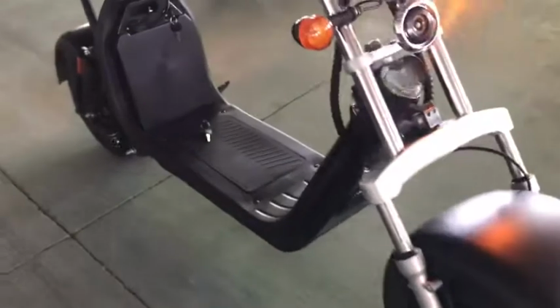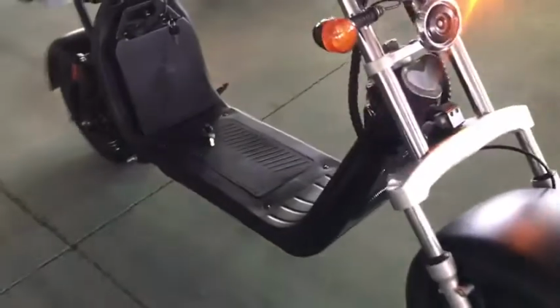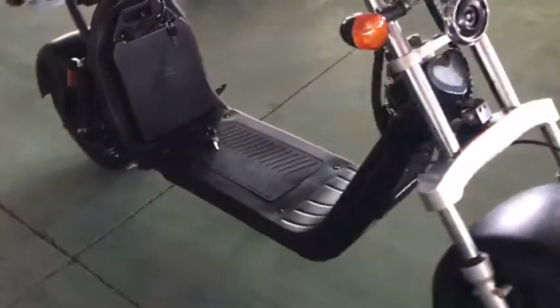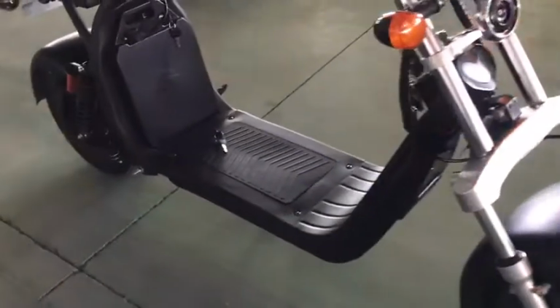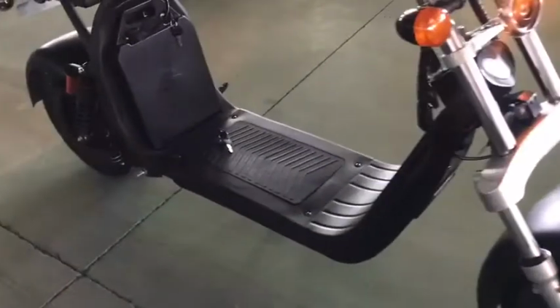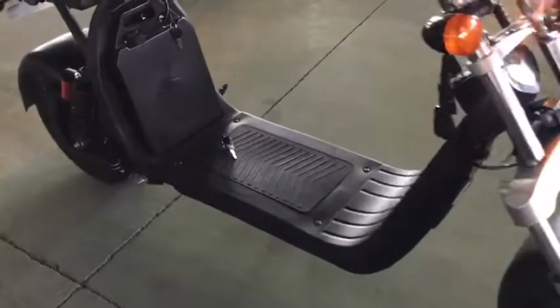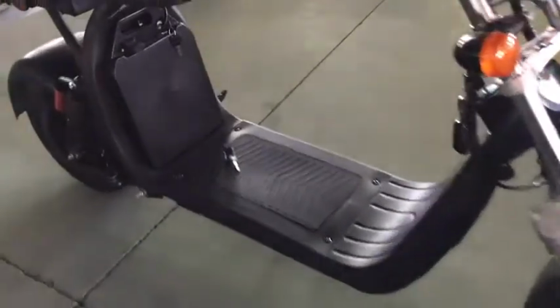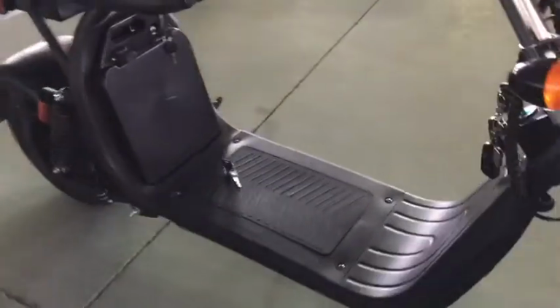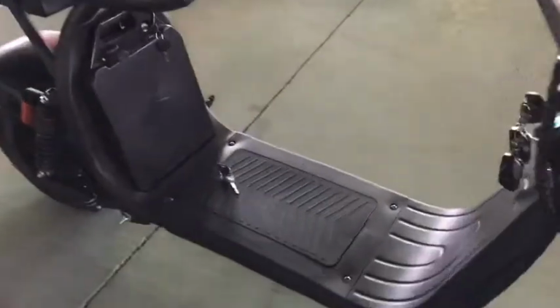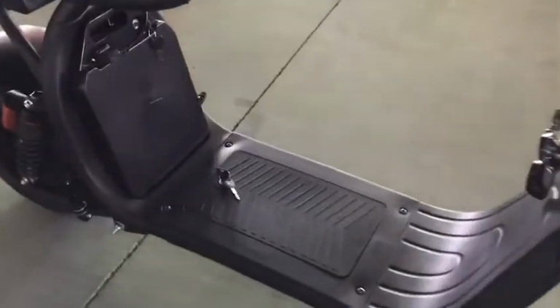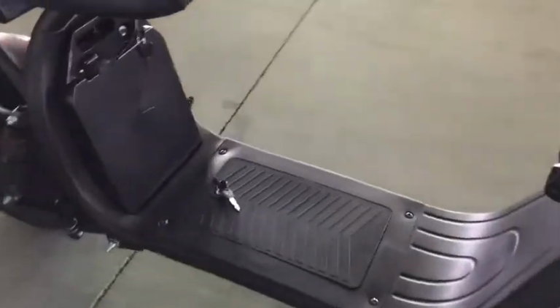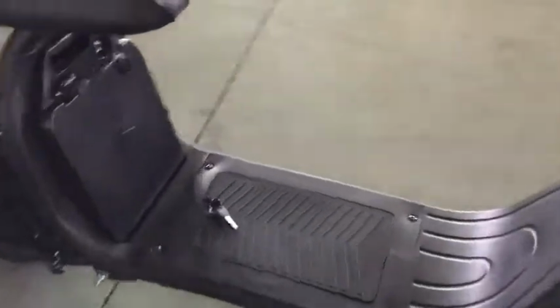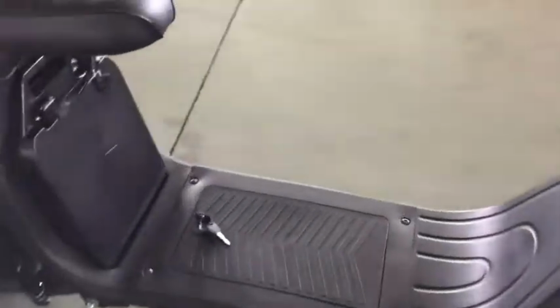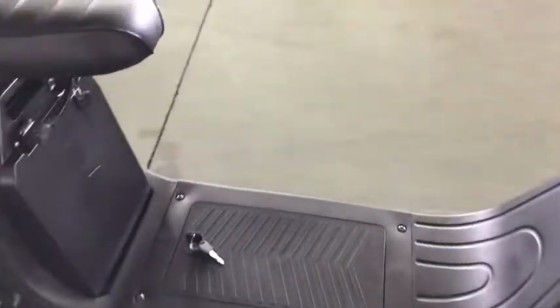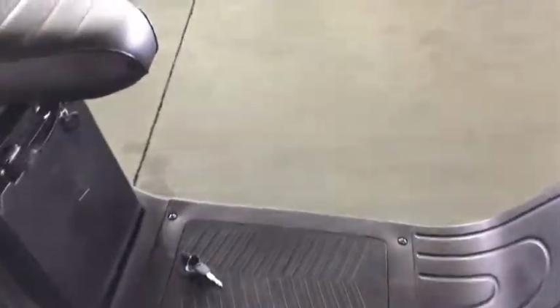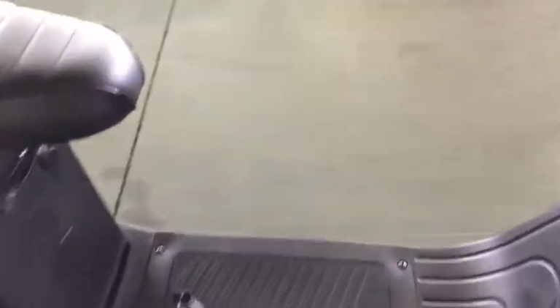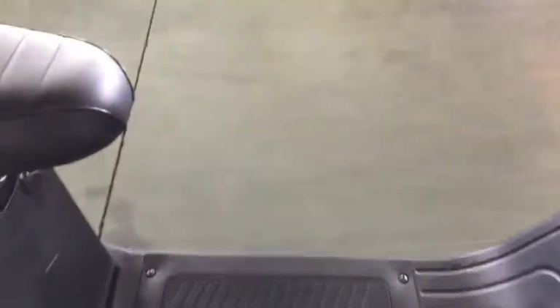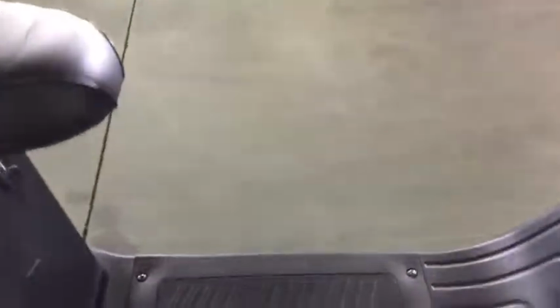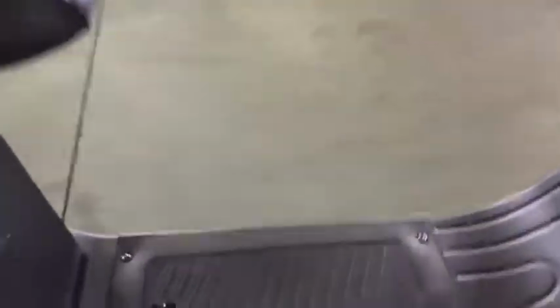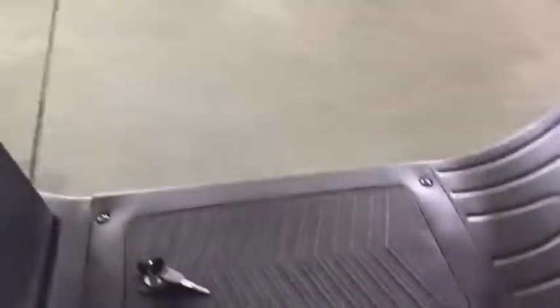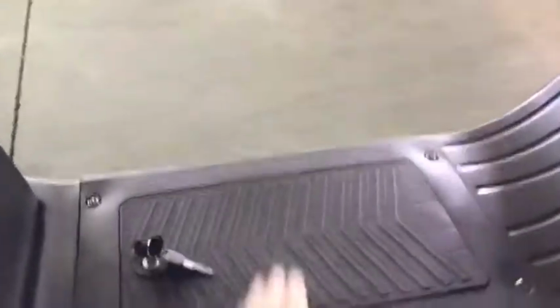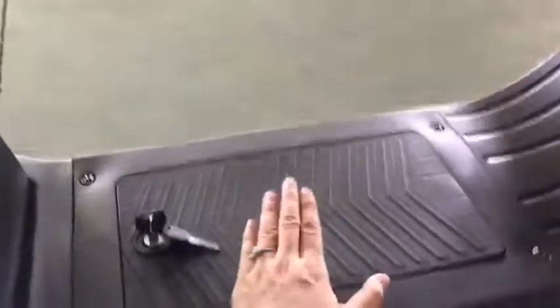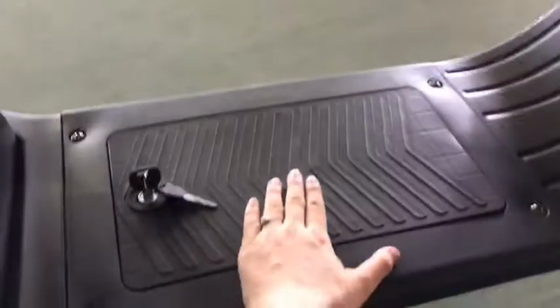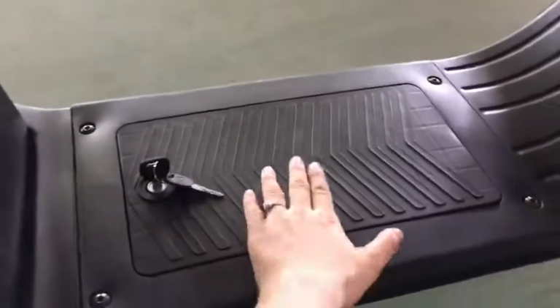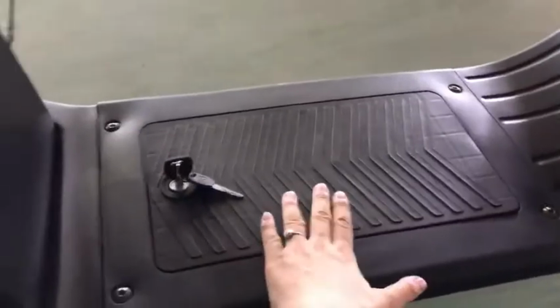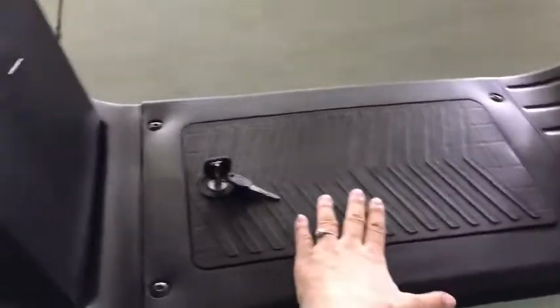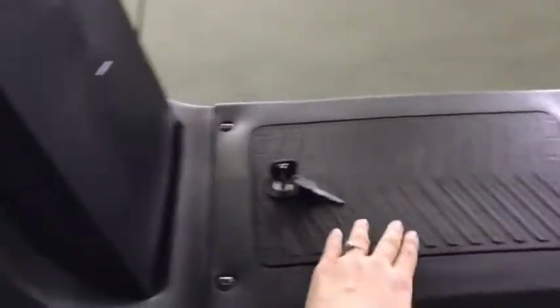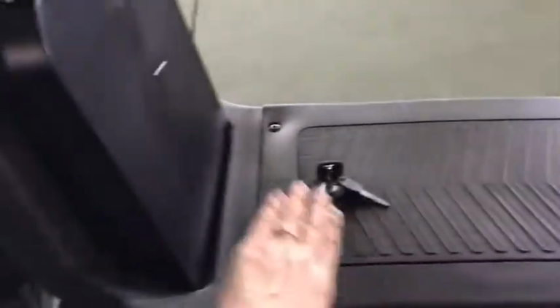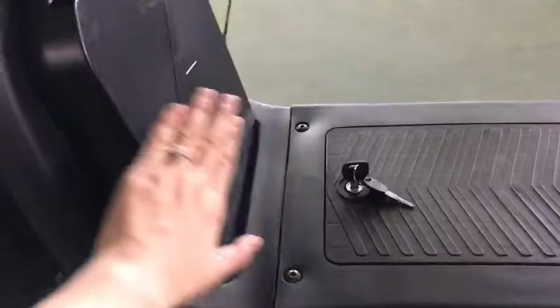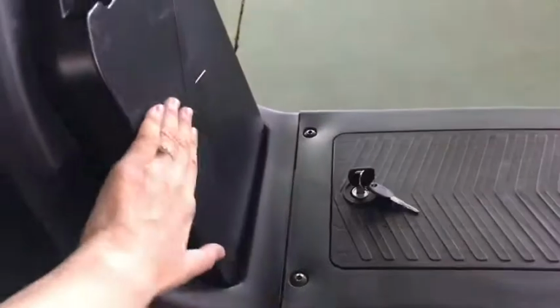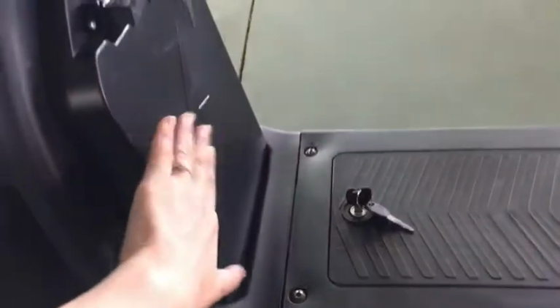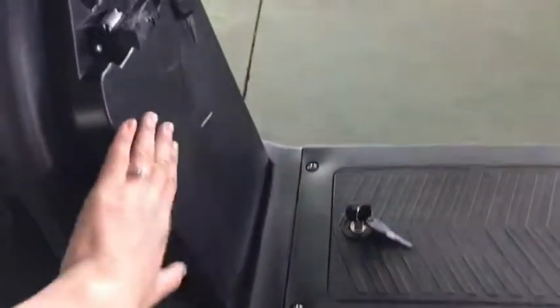Double battery. One battery is here, the other one is here.